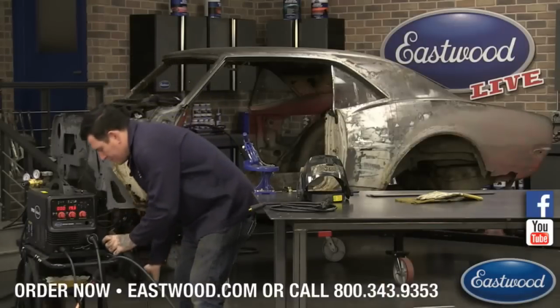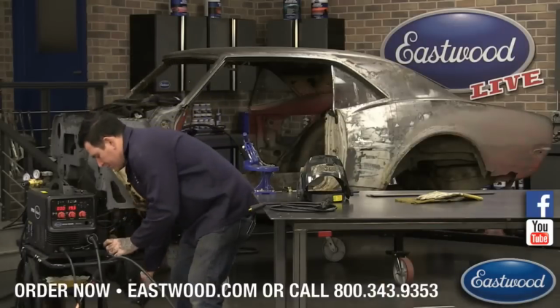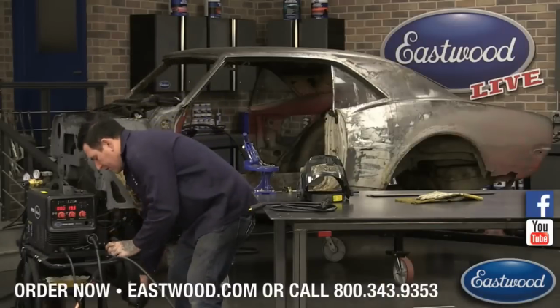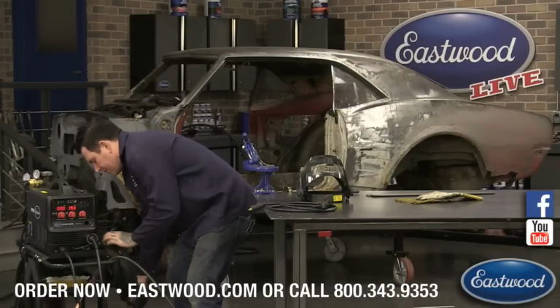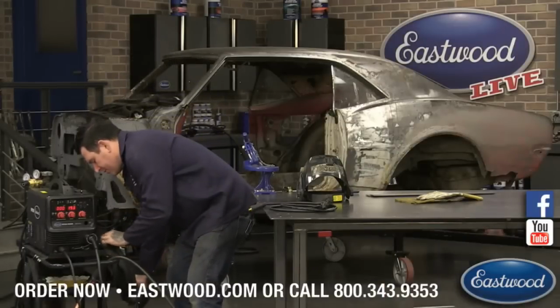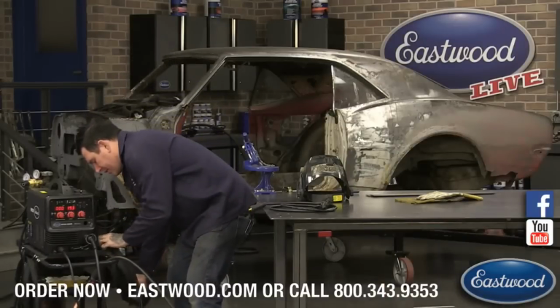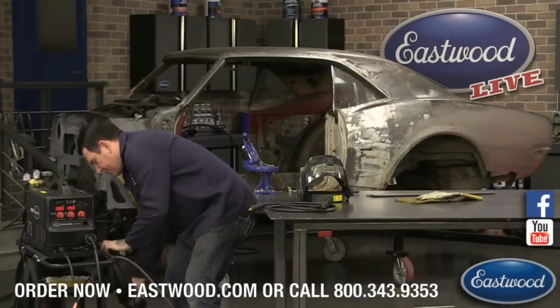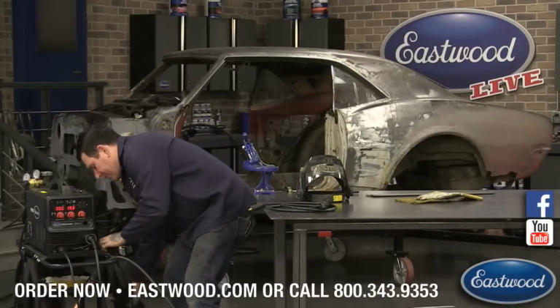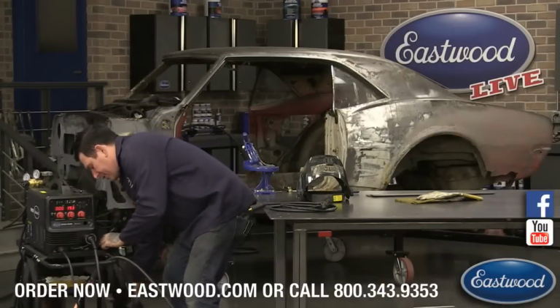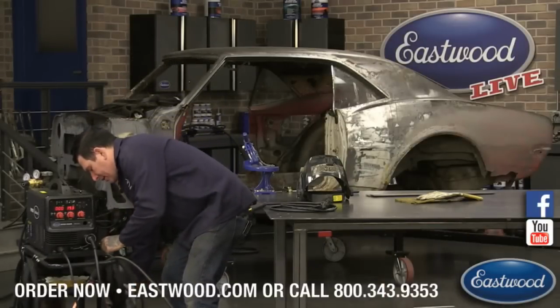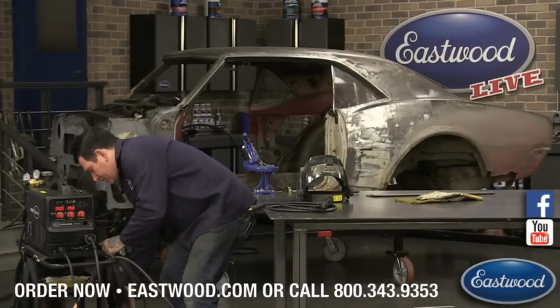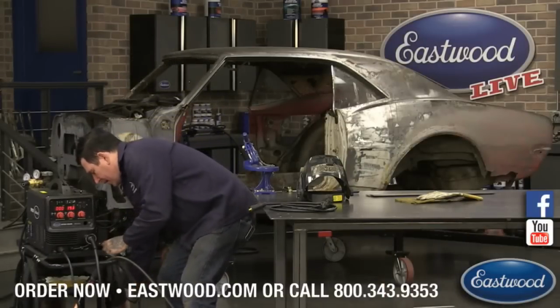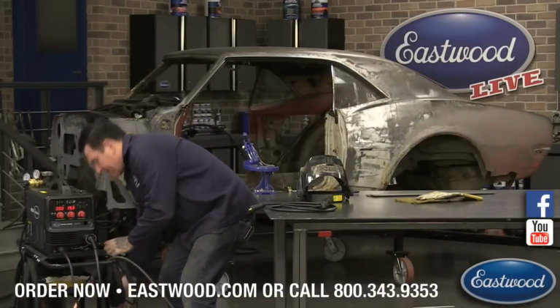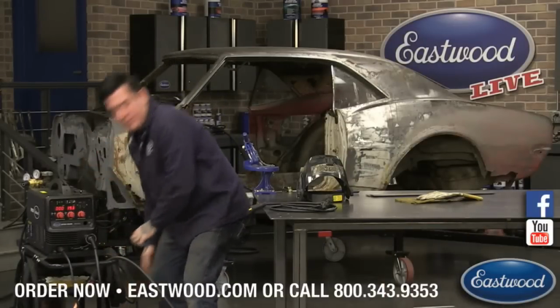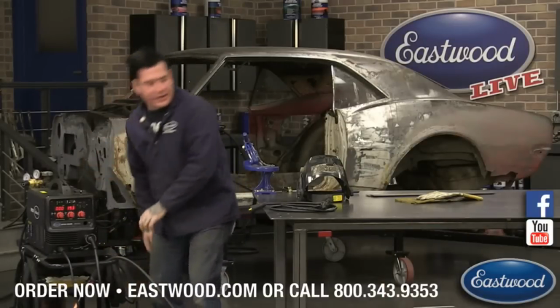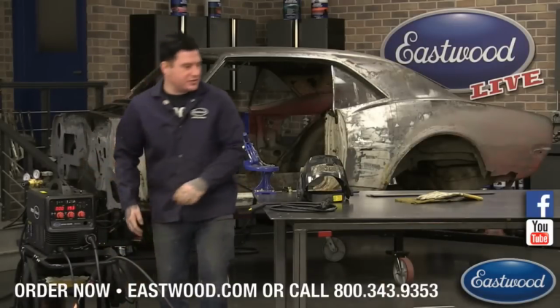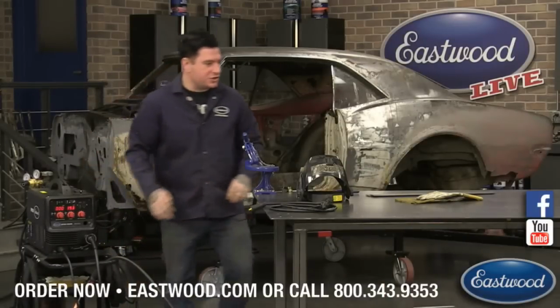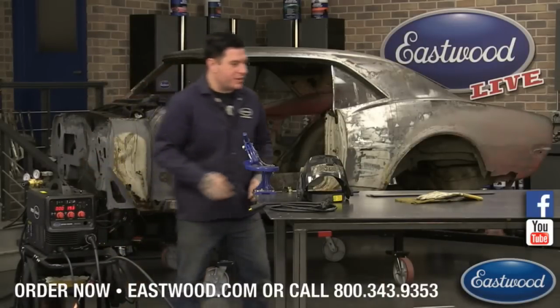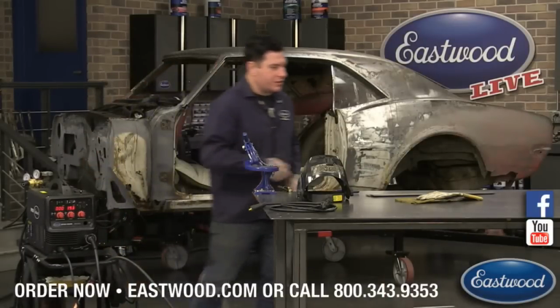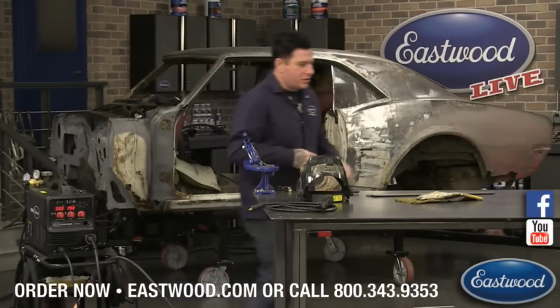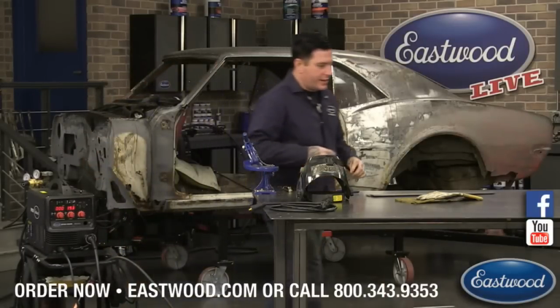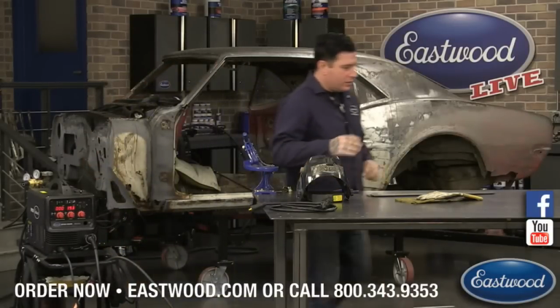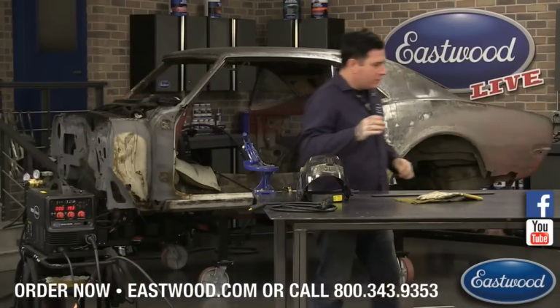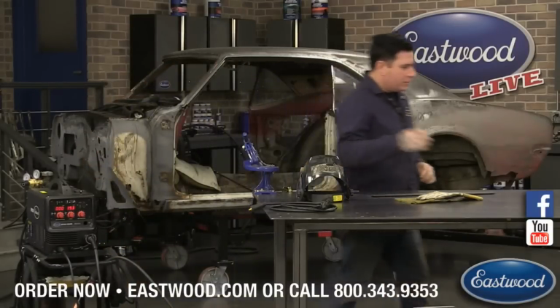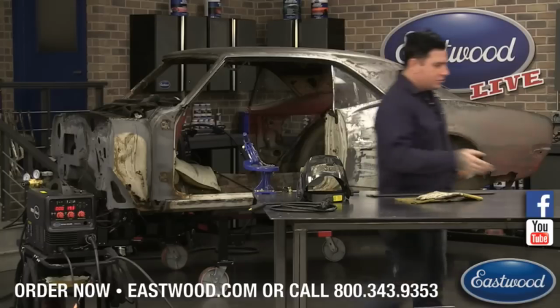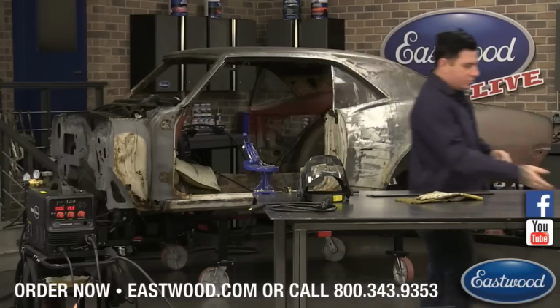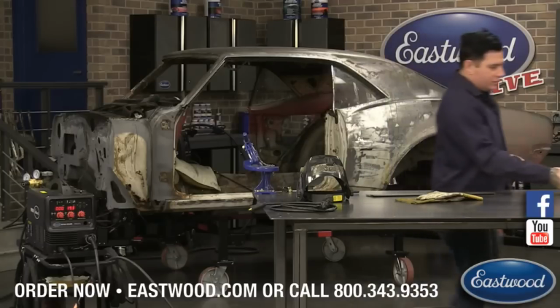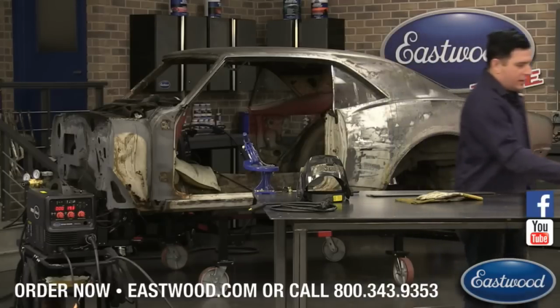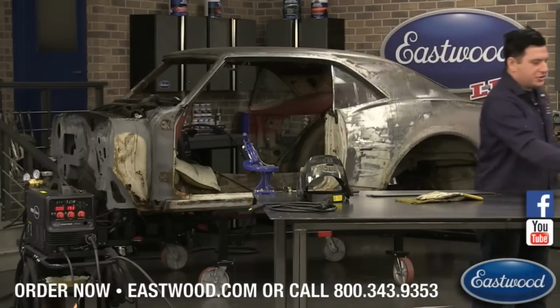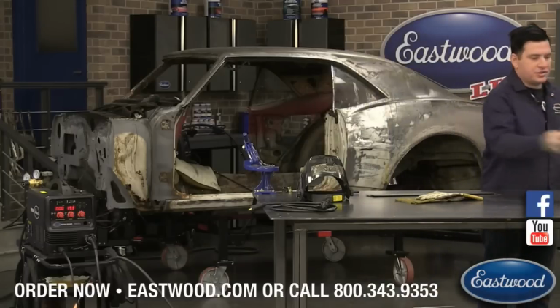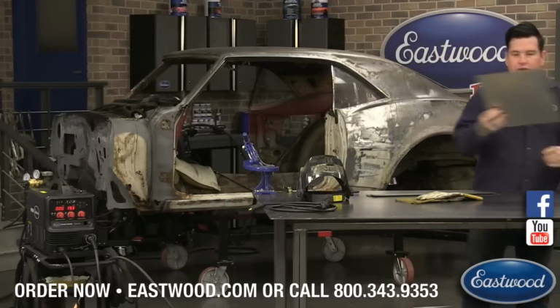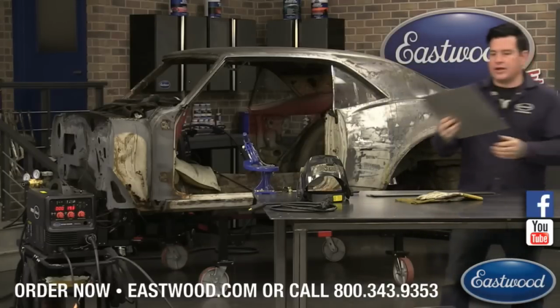So let's get set up with the spot timer. I got a piece of sheet metal I dragged out just to show you guys, because I want to kind of show you how to dial this in real good.